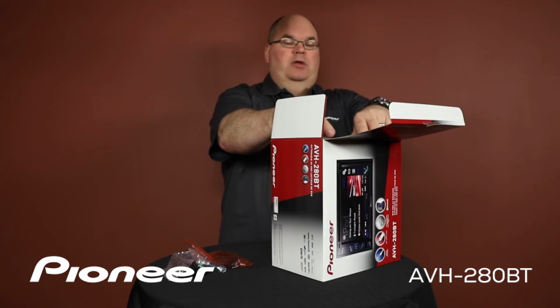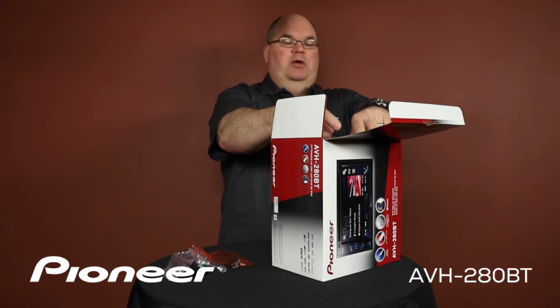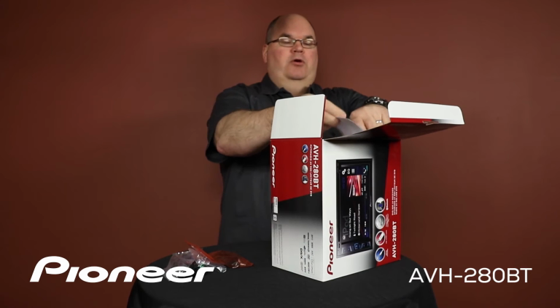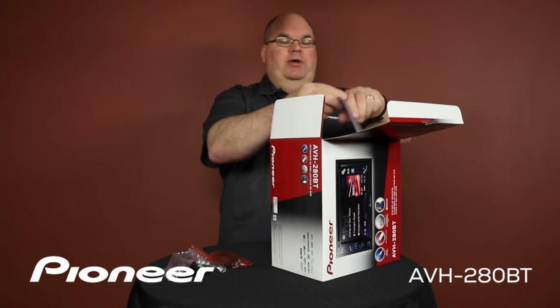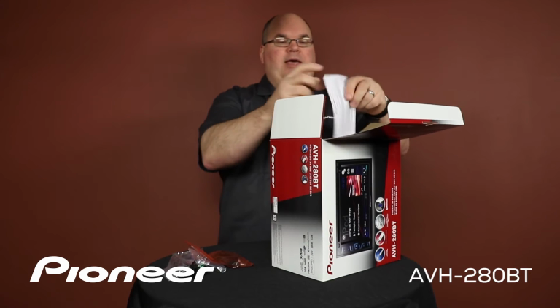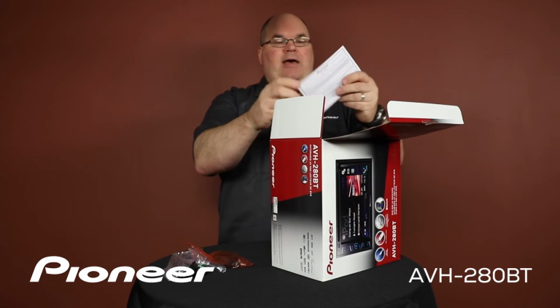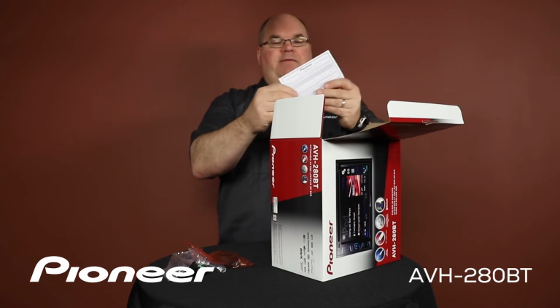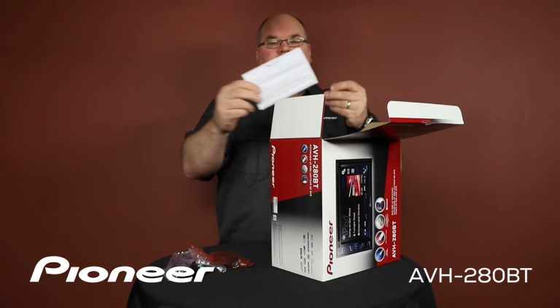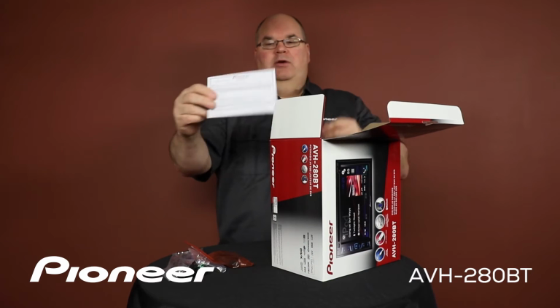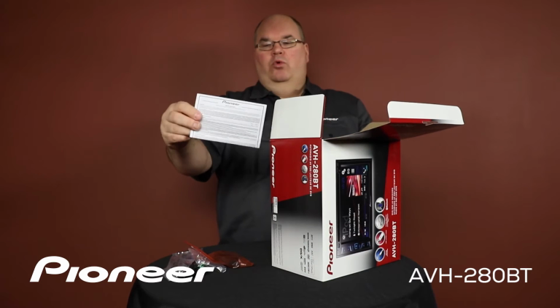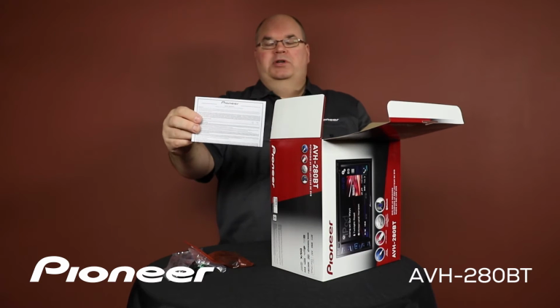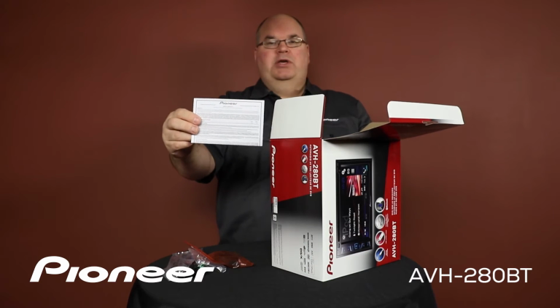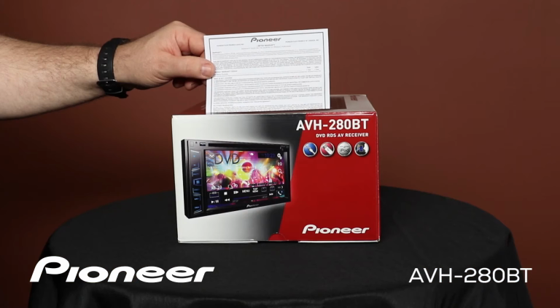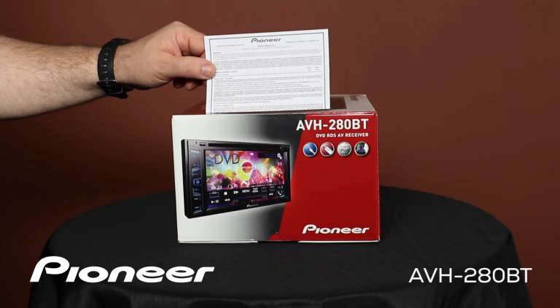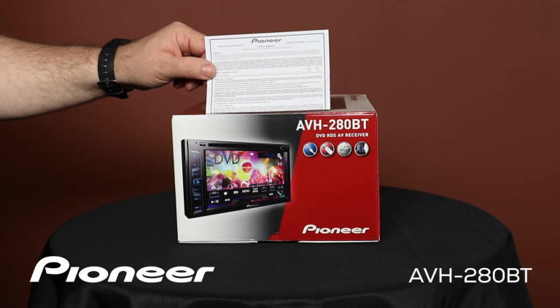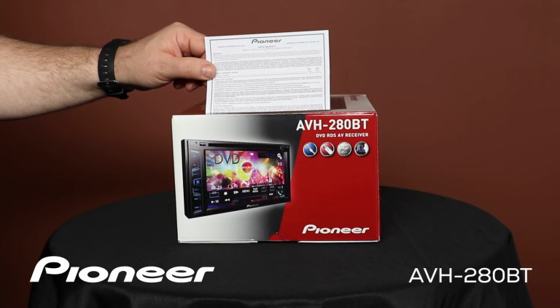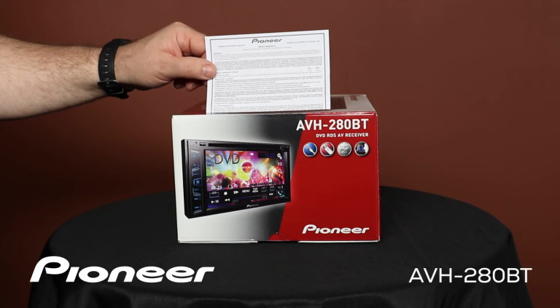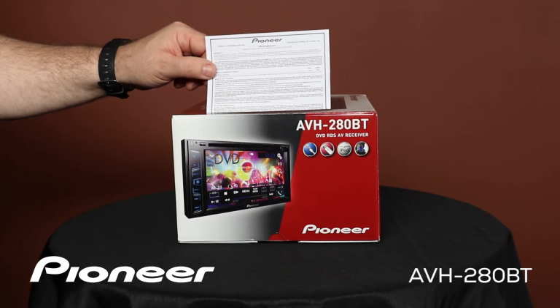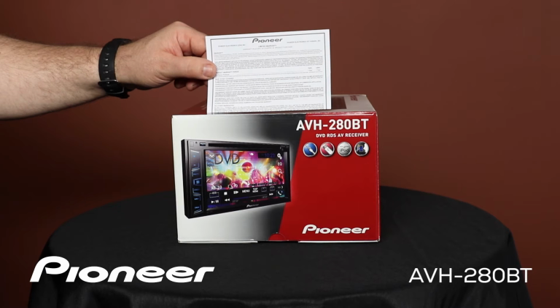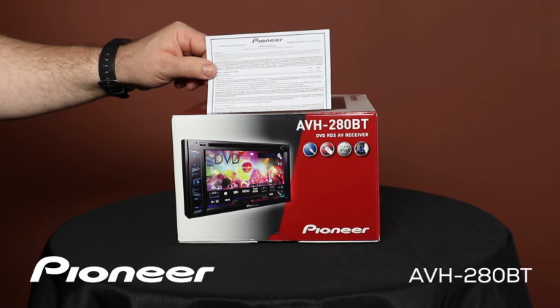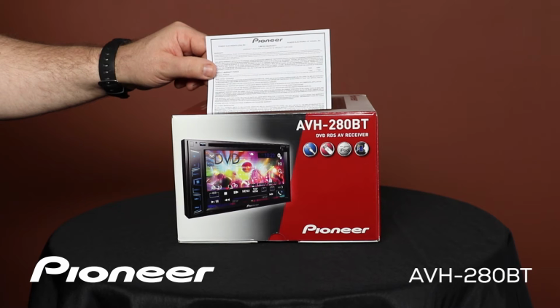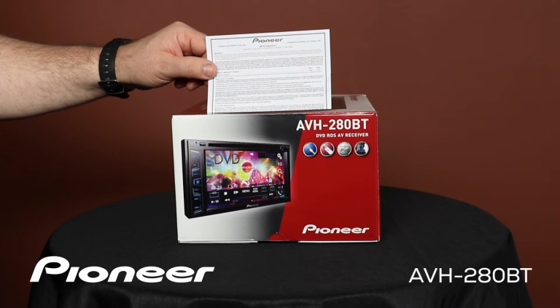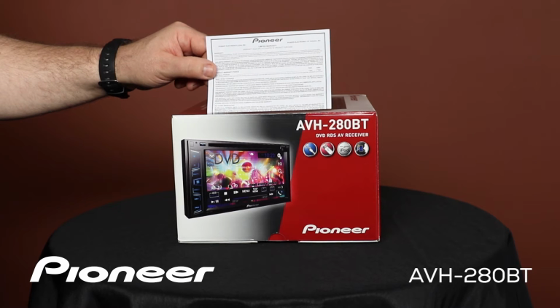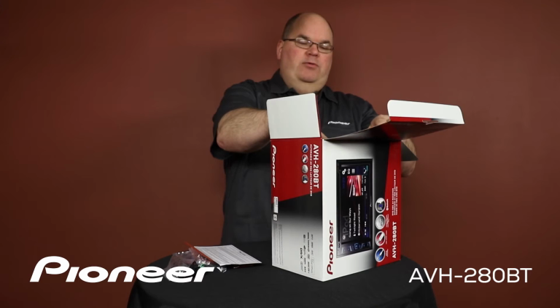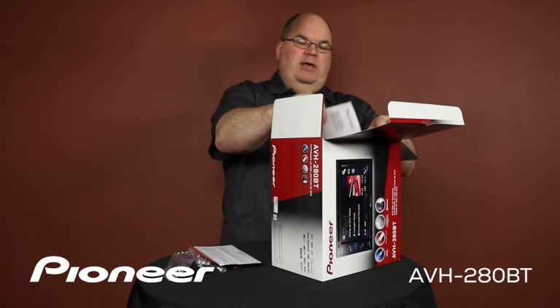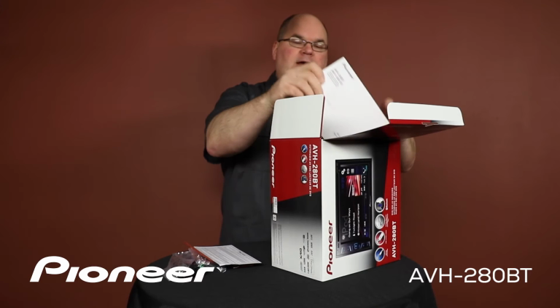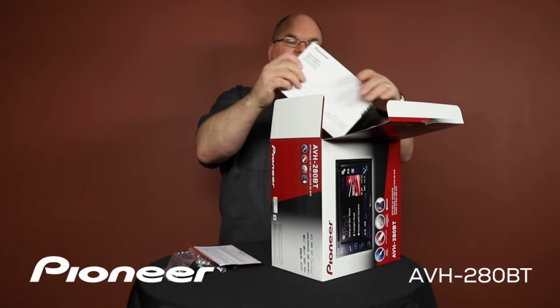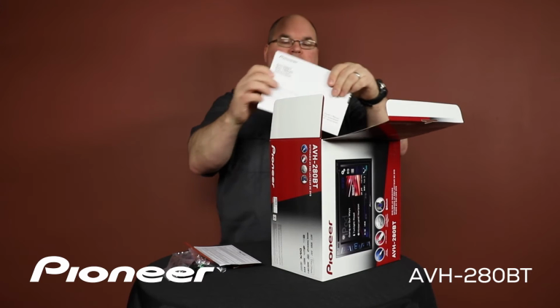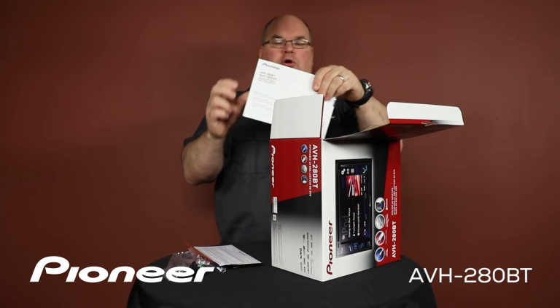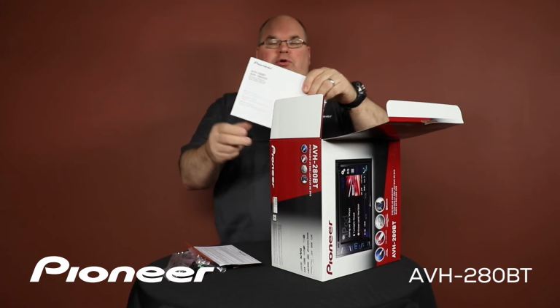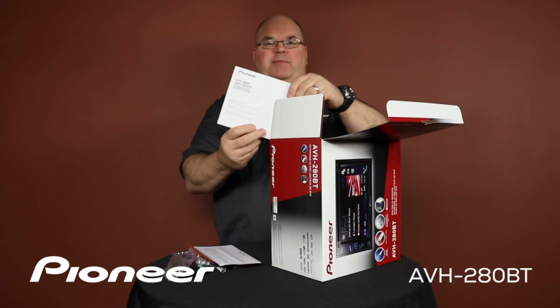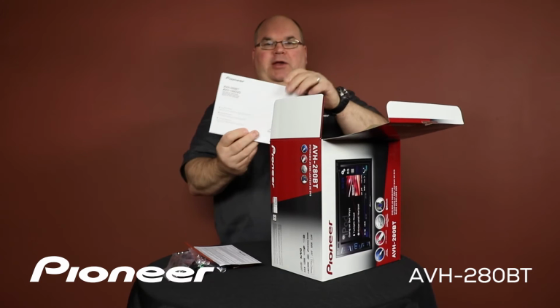The Bluetooth microphone here is about 13 feet long for a very, very flexible installation. We have the warranty card and the owner's manual.